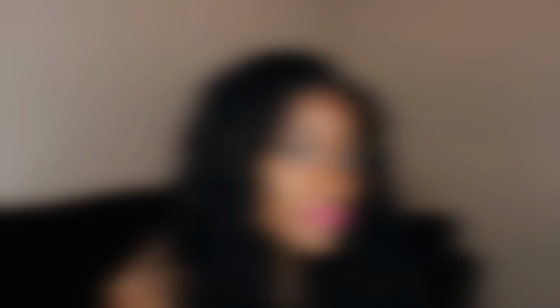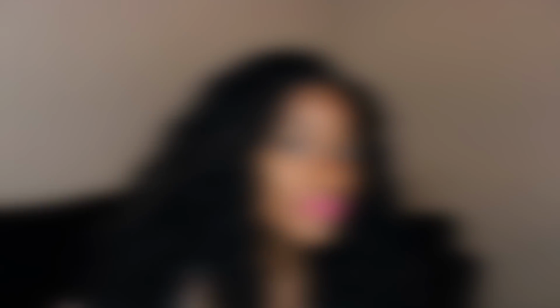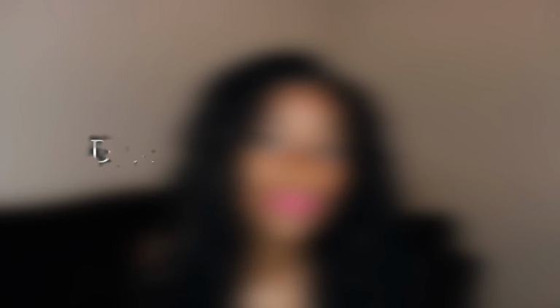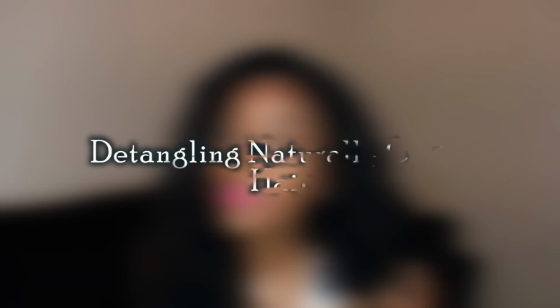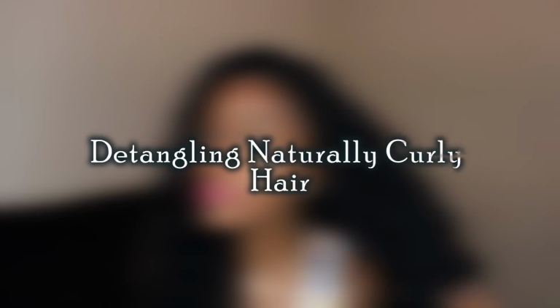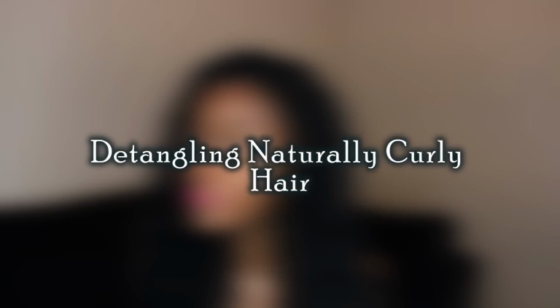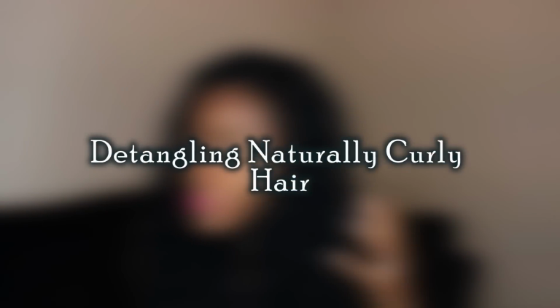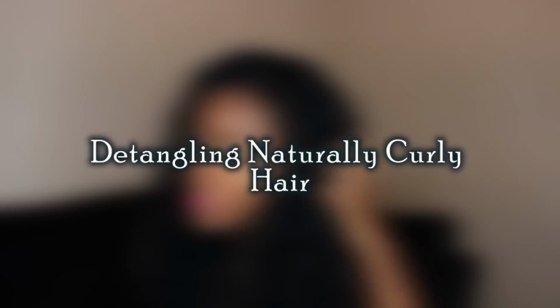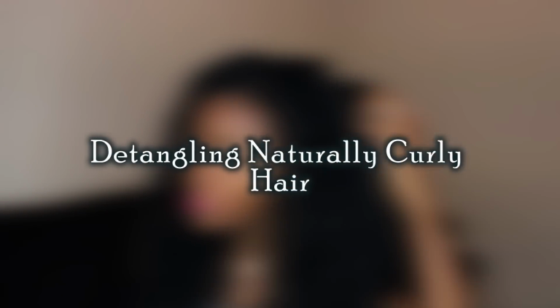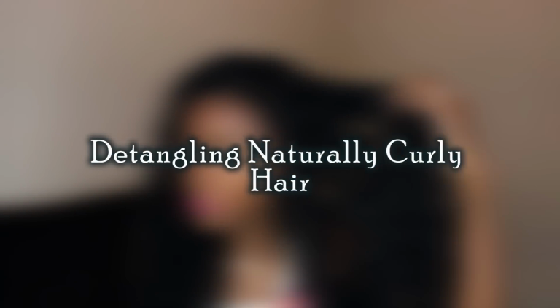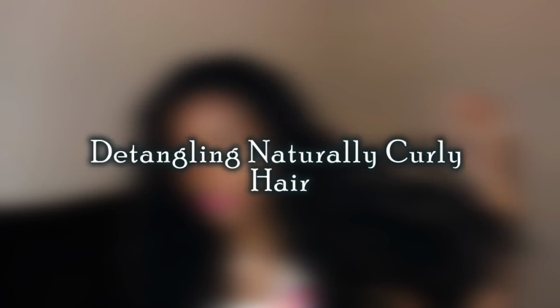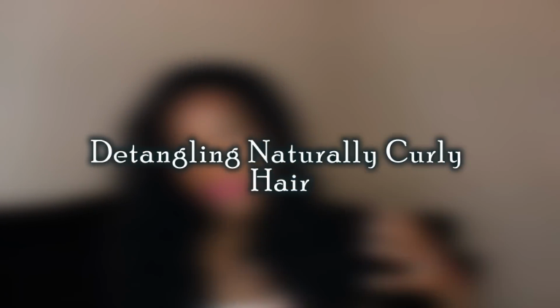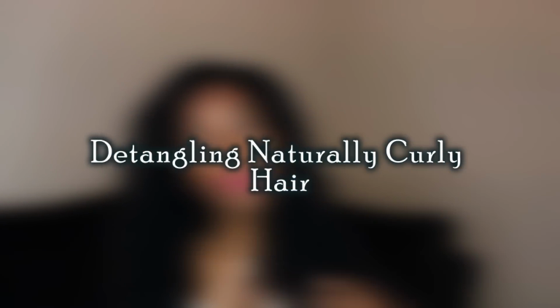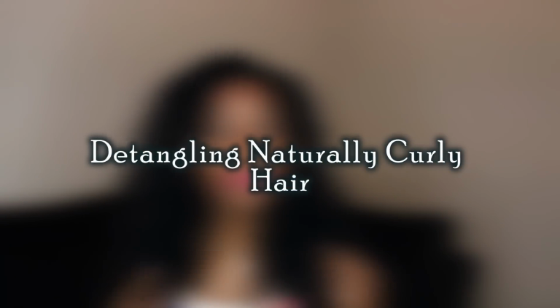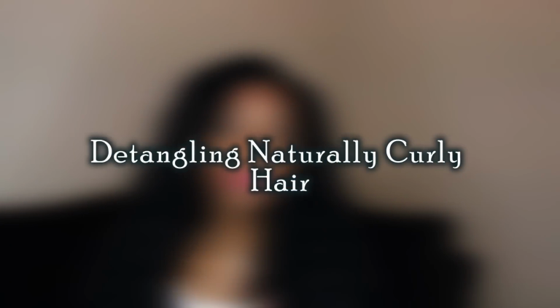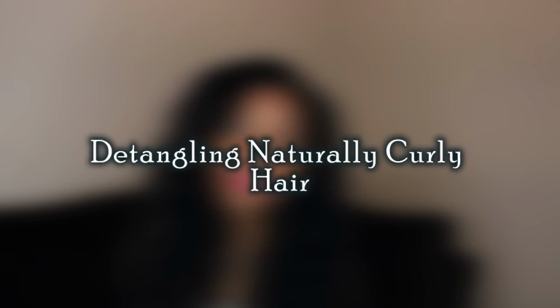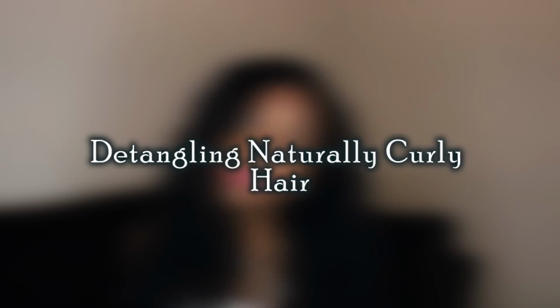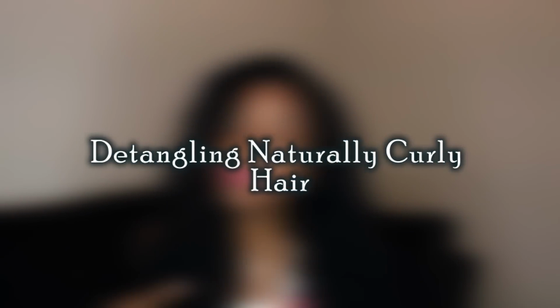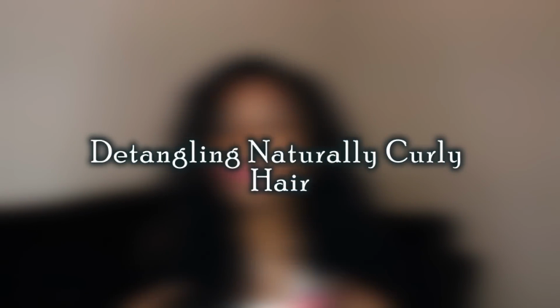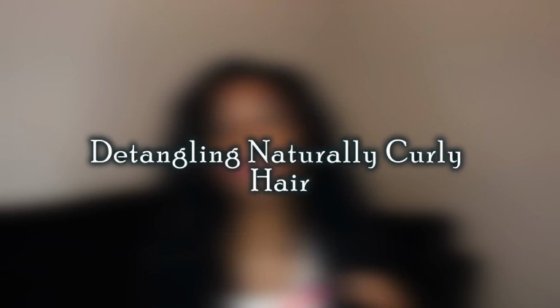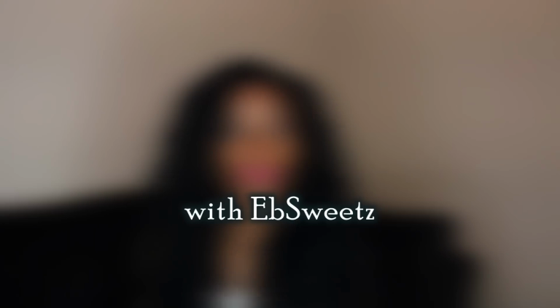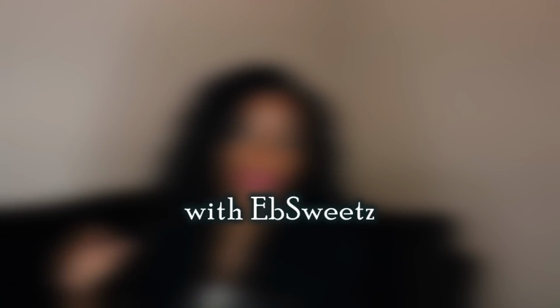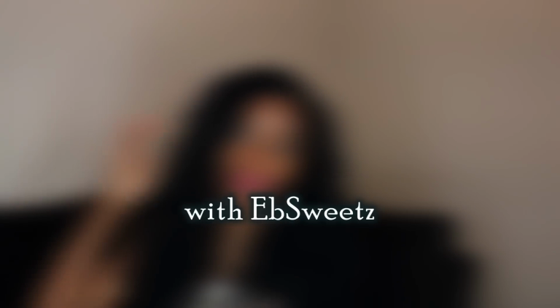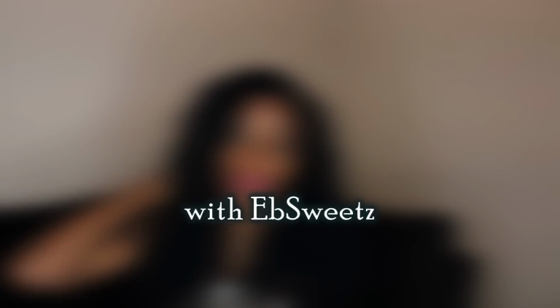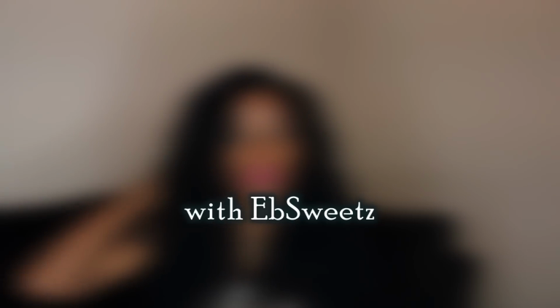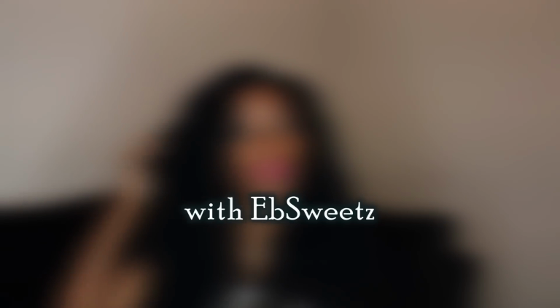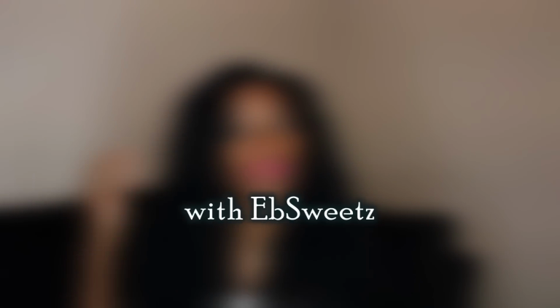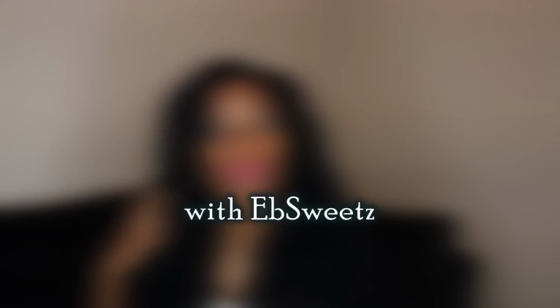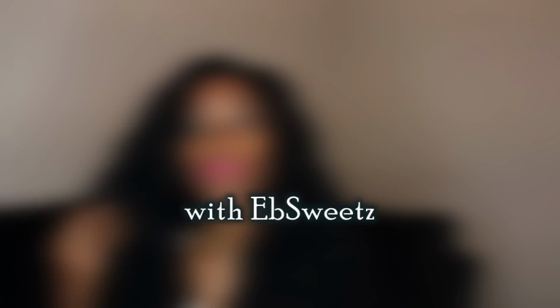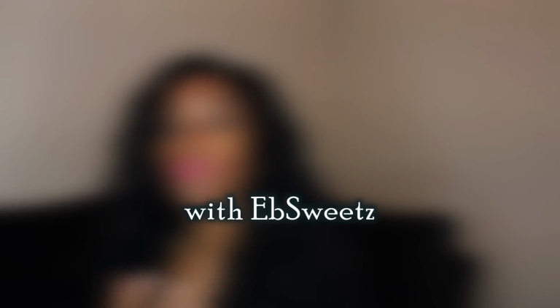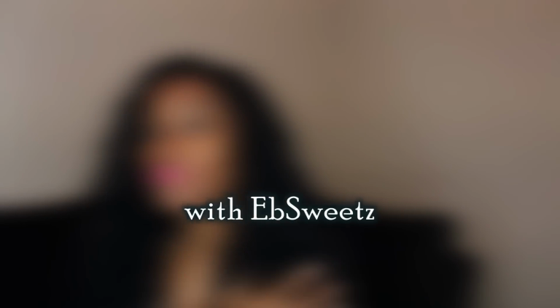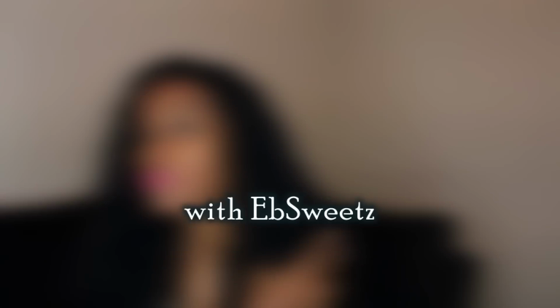Hey guys, it's Ebony and I'm back with another video for you. This time I'll be showing you how I detangle my hair.